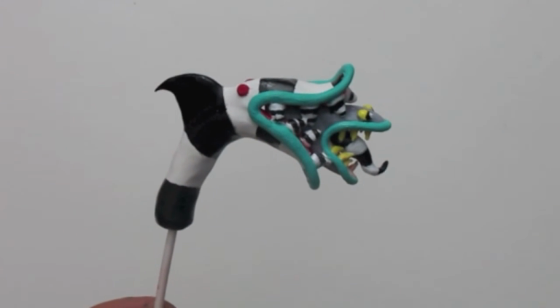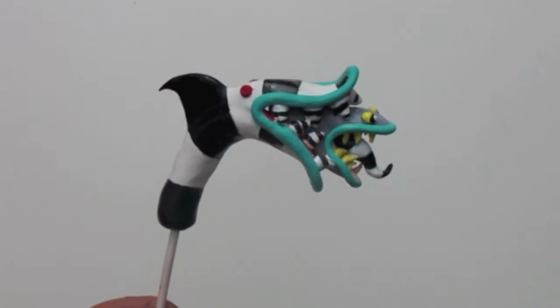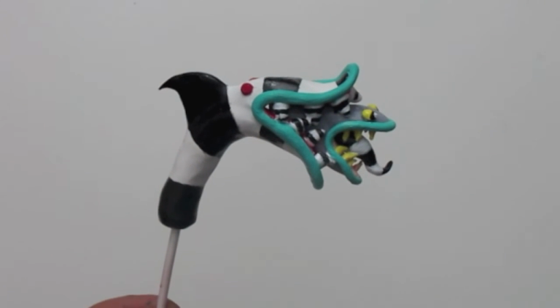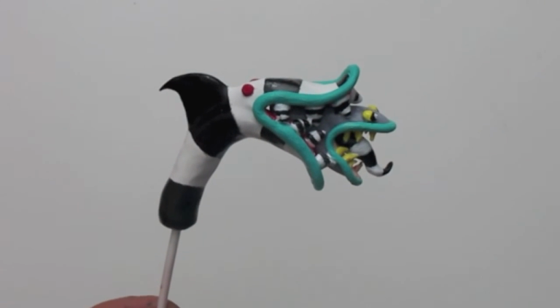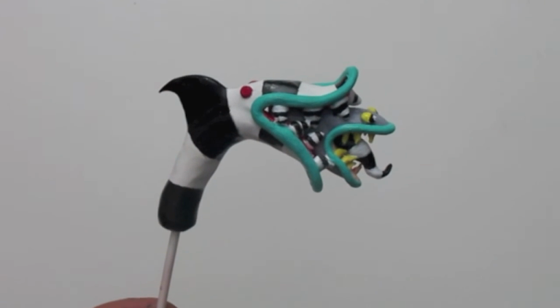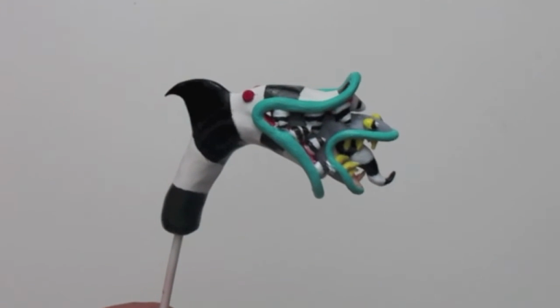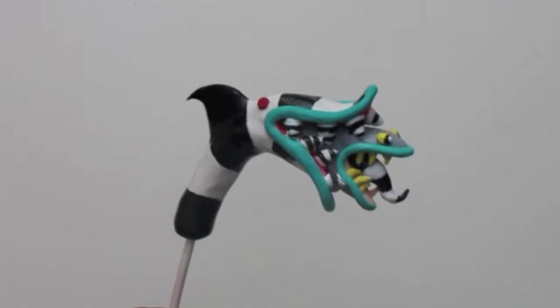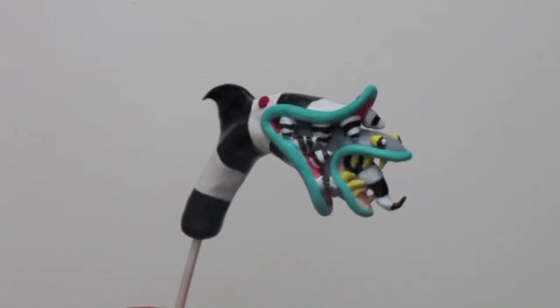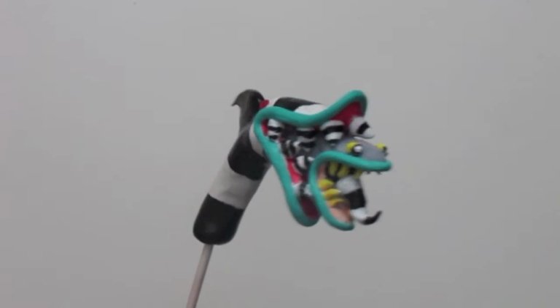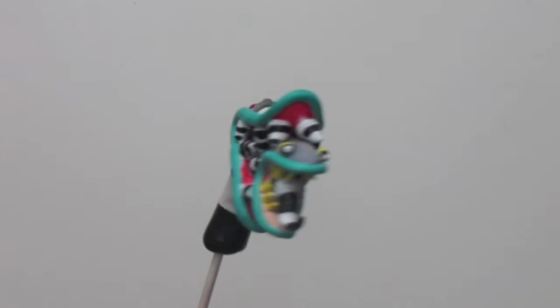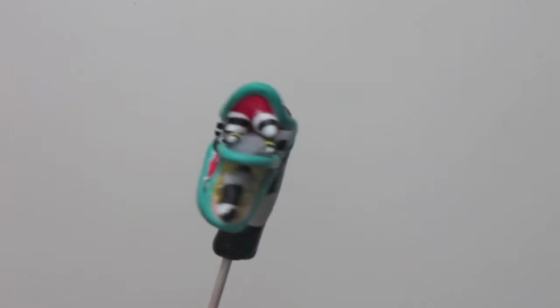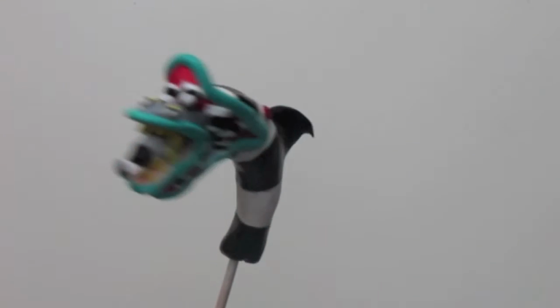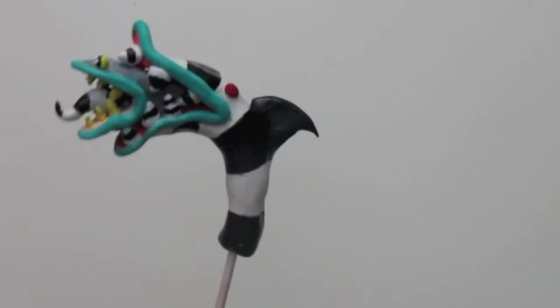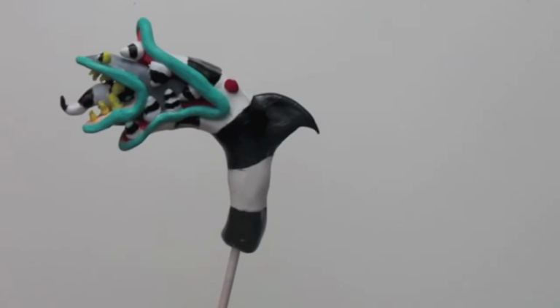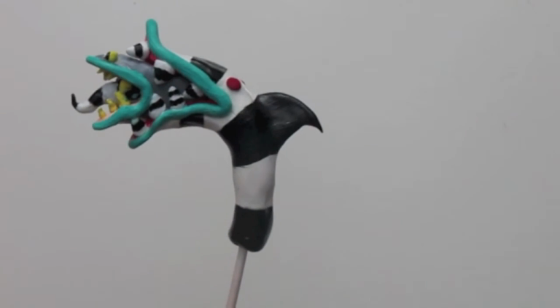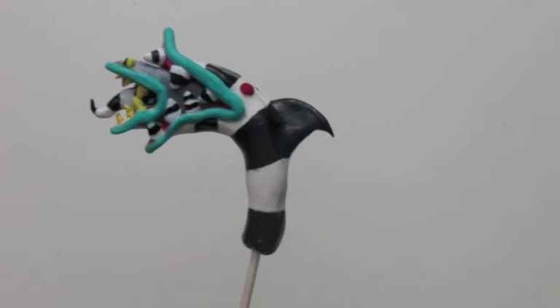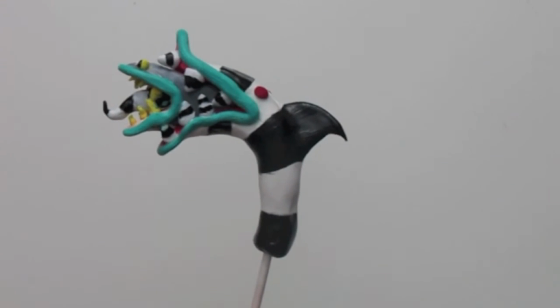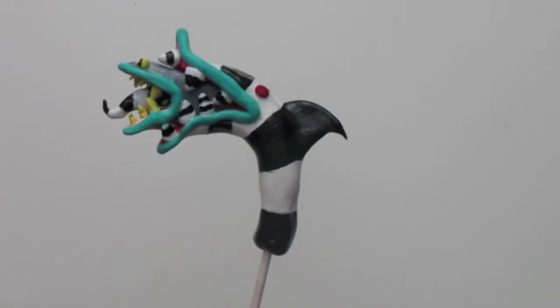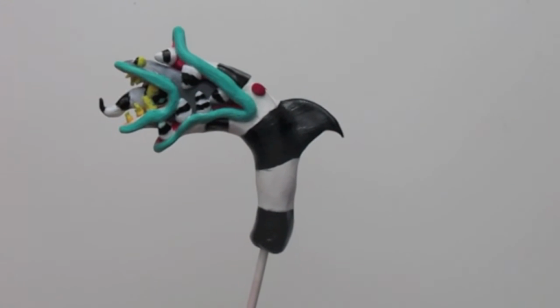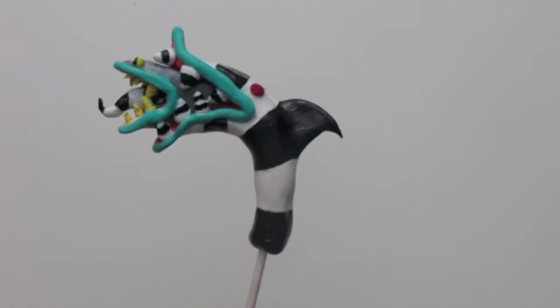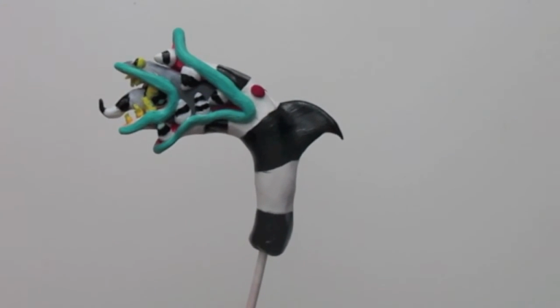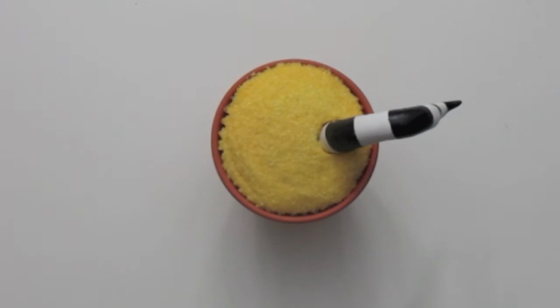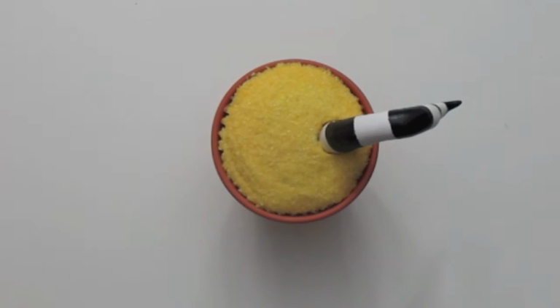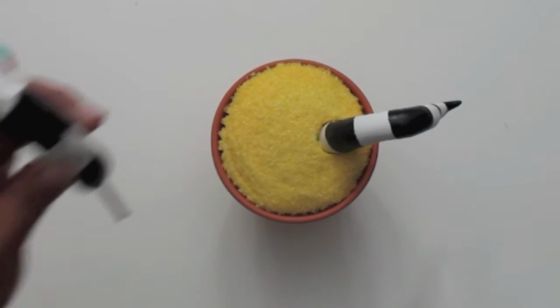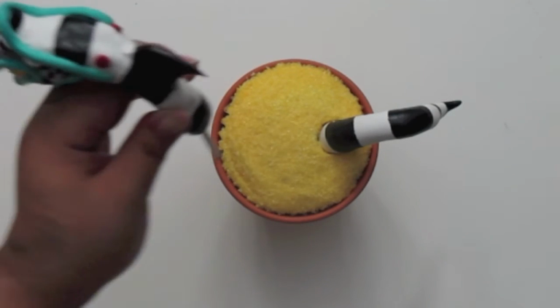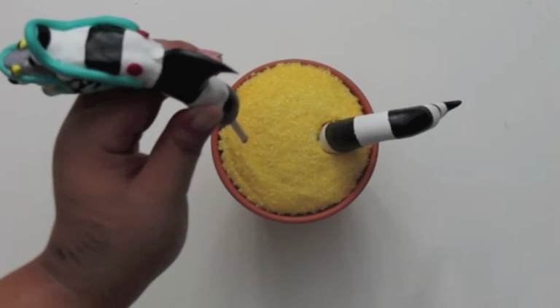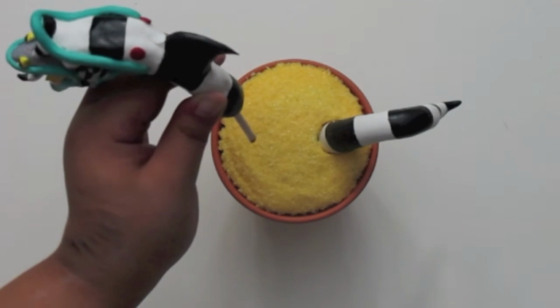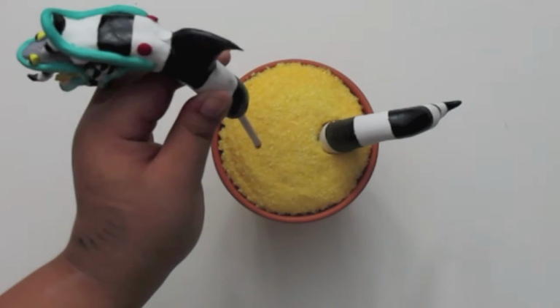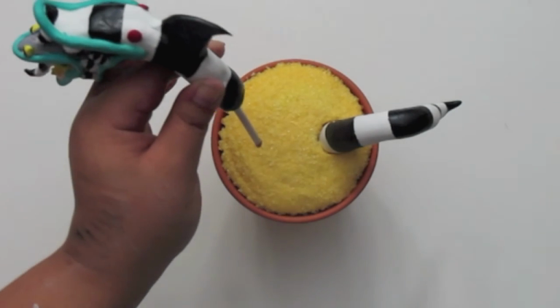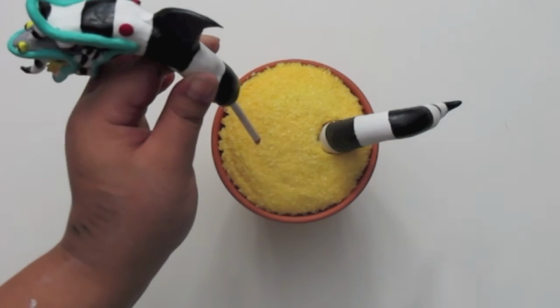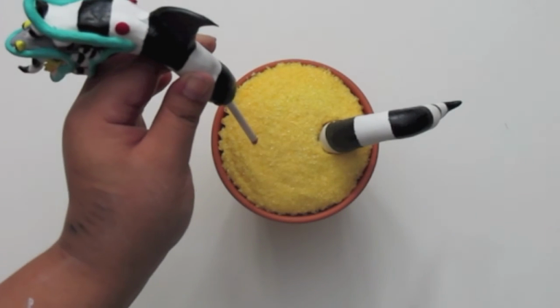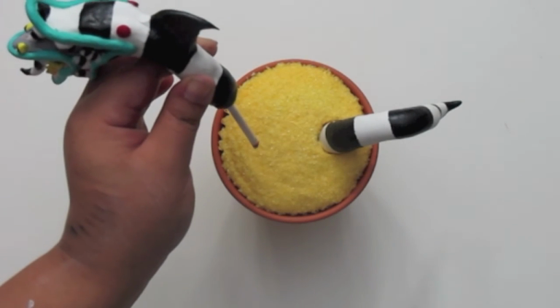Now that your sandworm has fully come to life, go ahead and place them into your cupcakes.